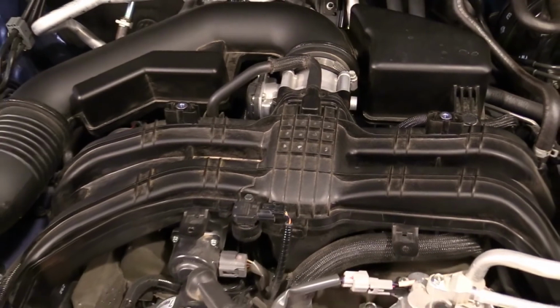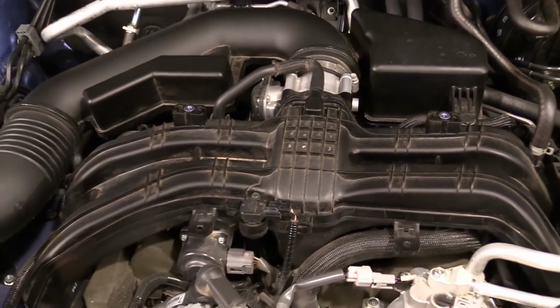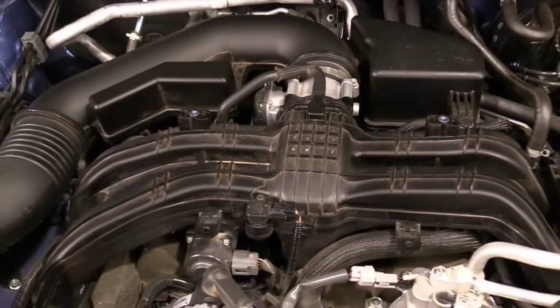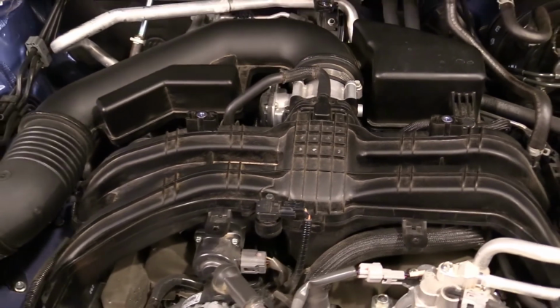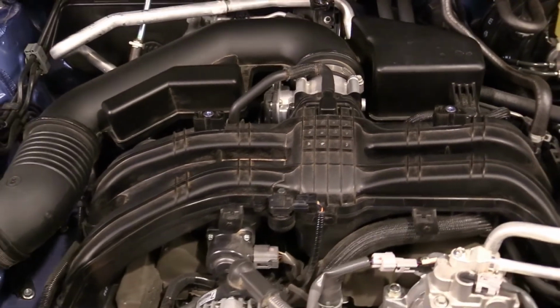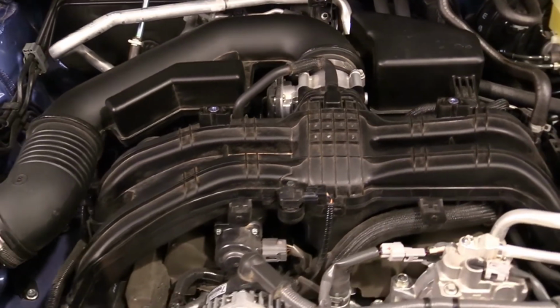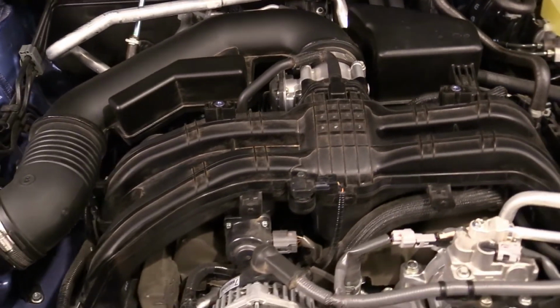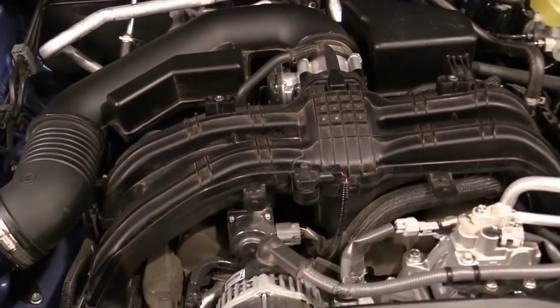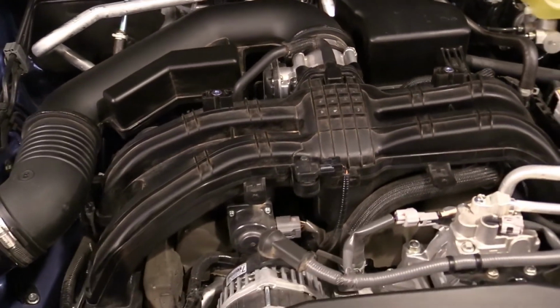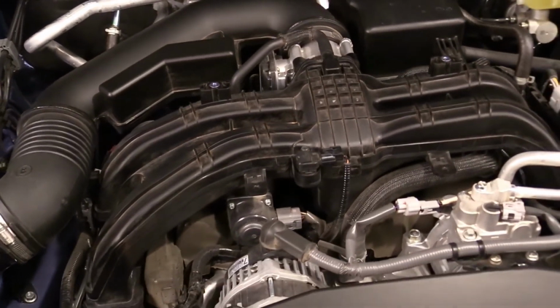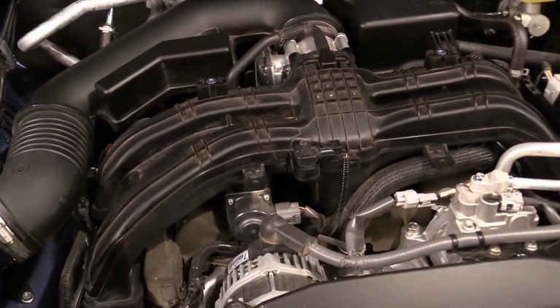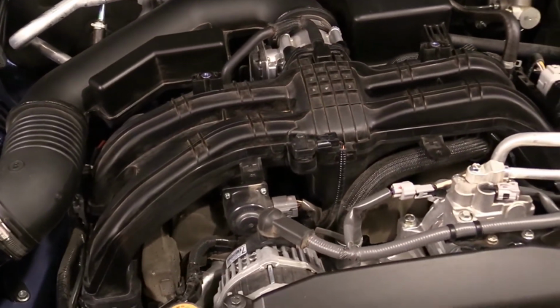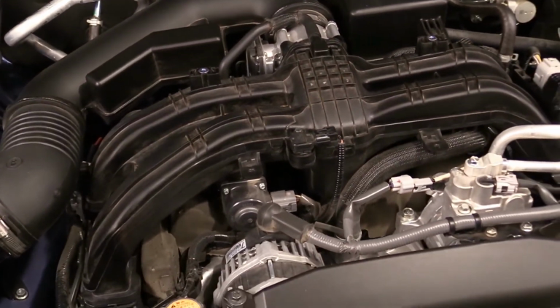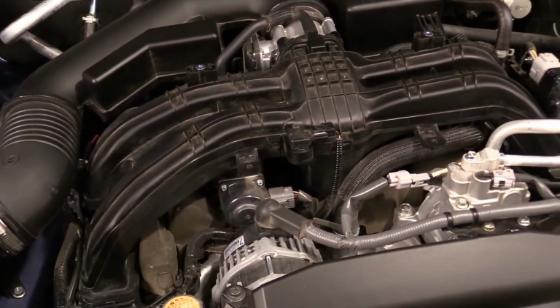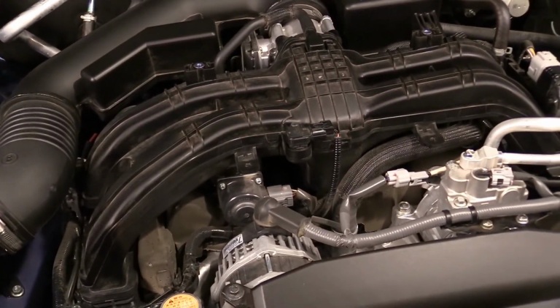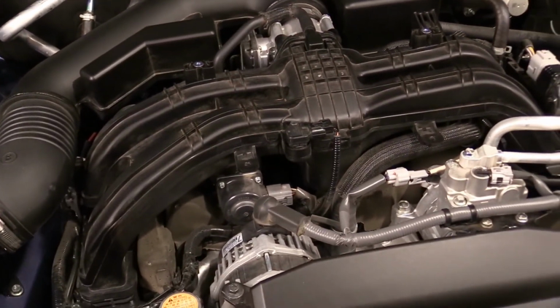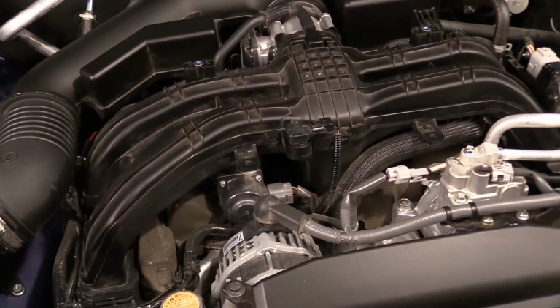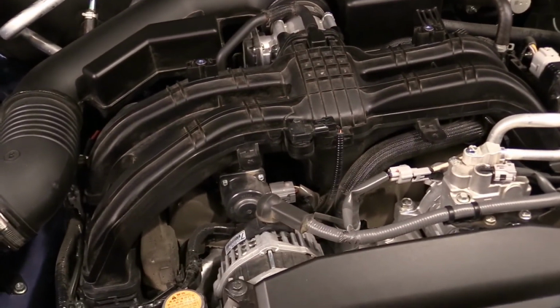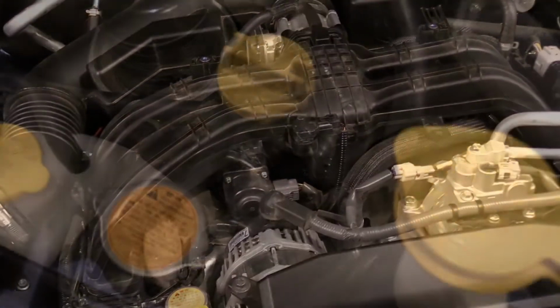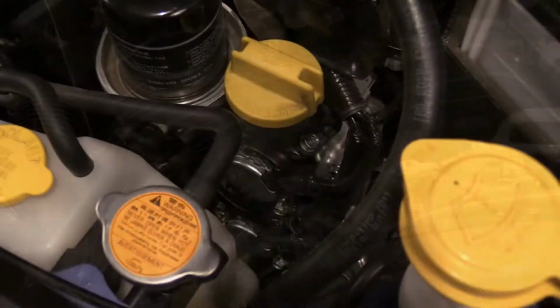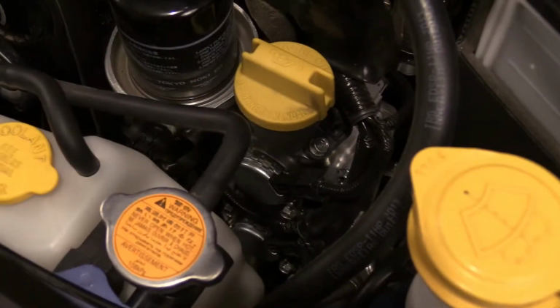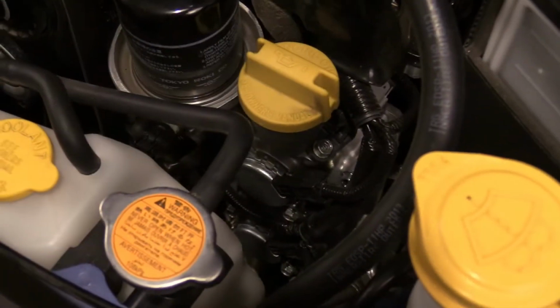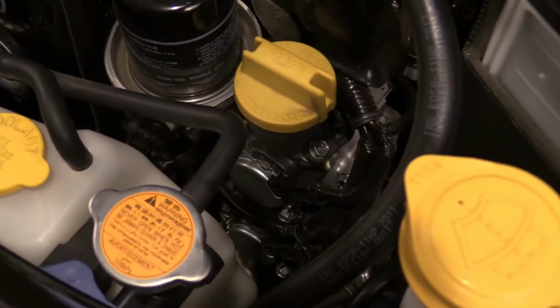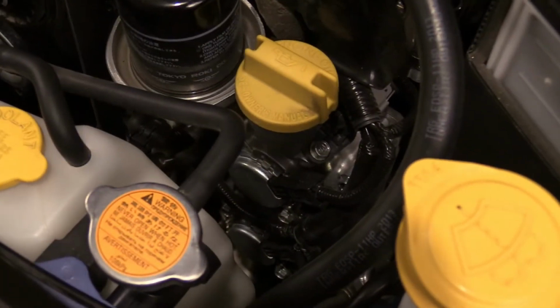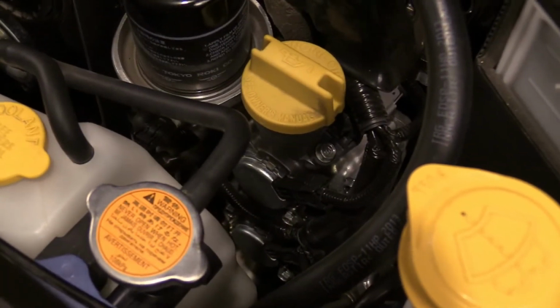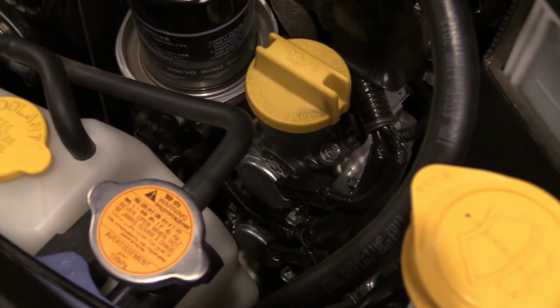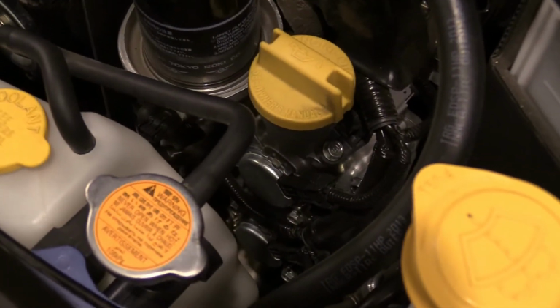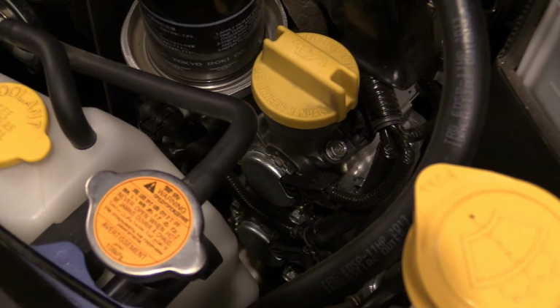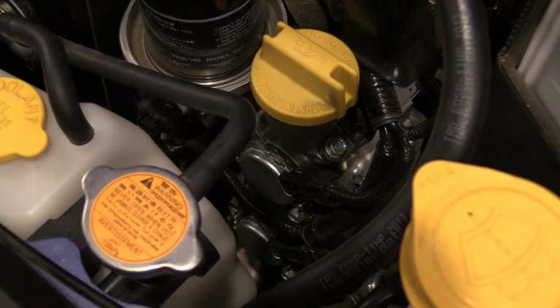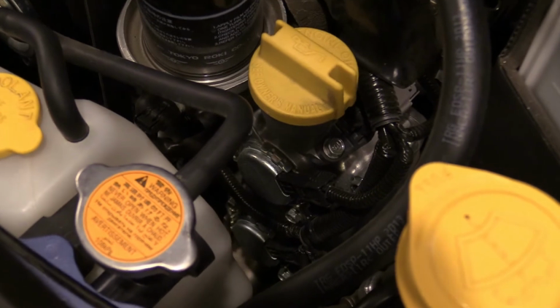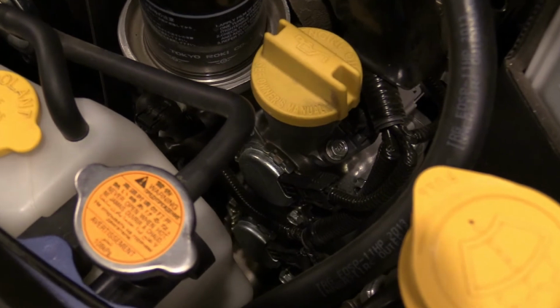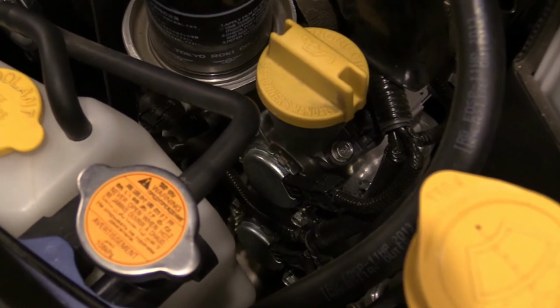The engine features full aluminum construction of block and heads. Two cams on each head feature variable valve timing.